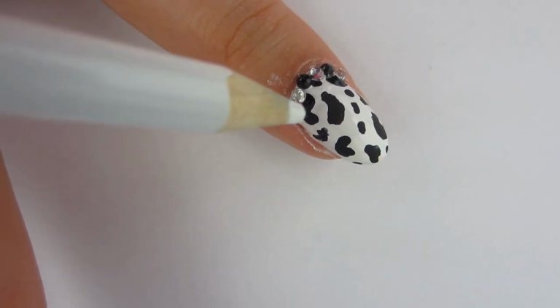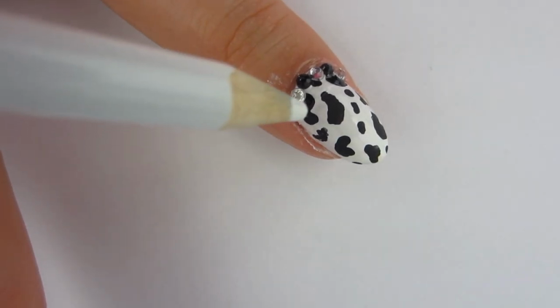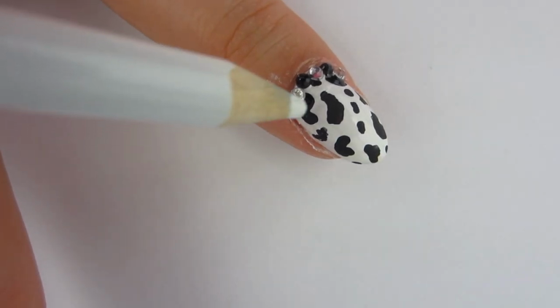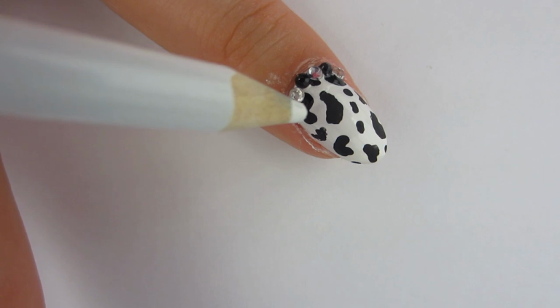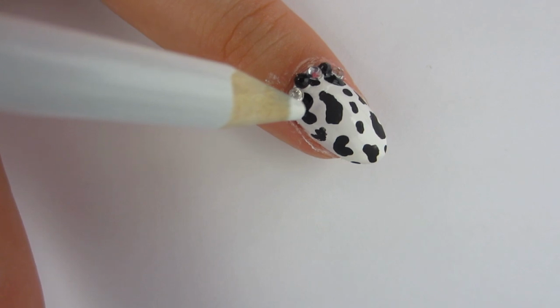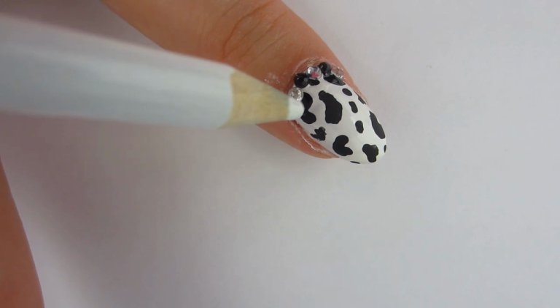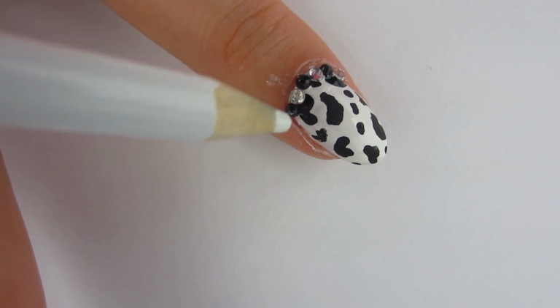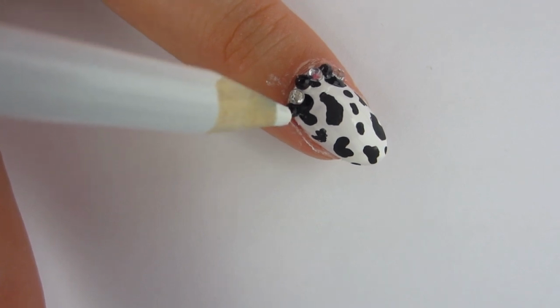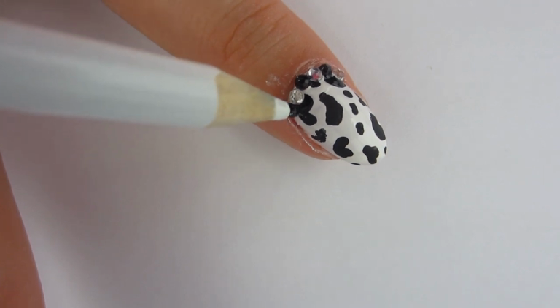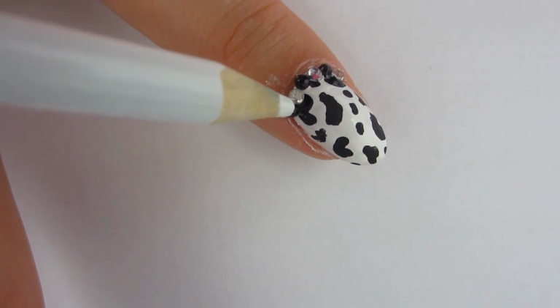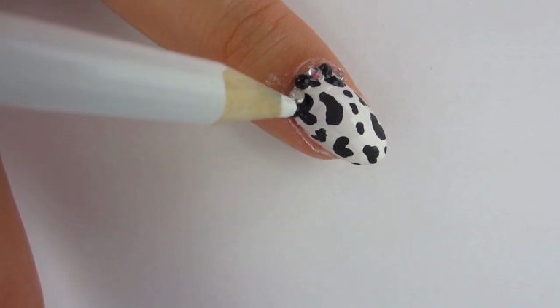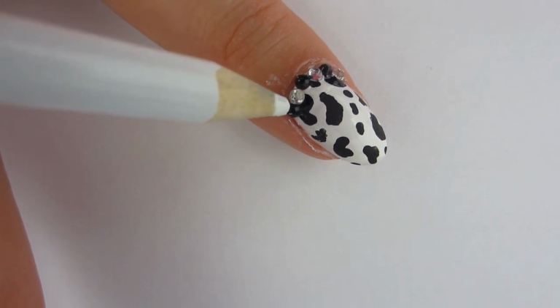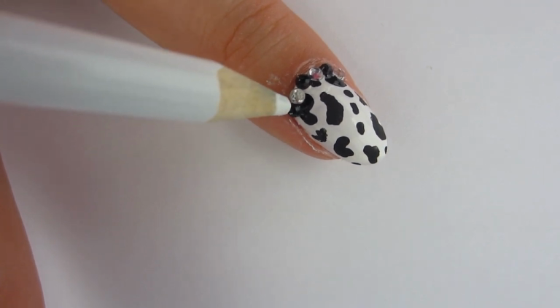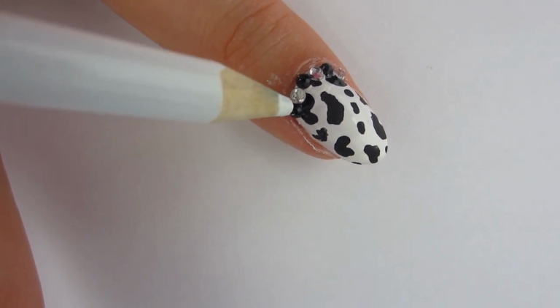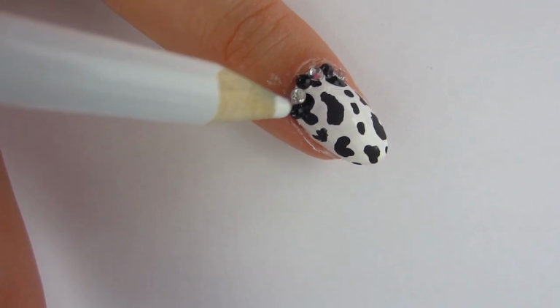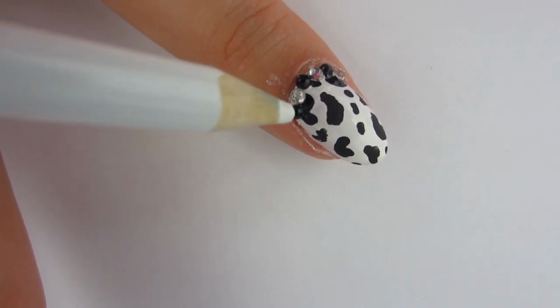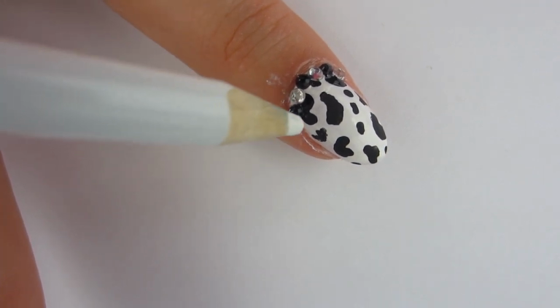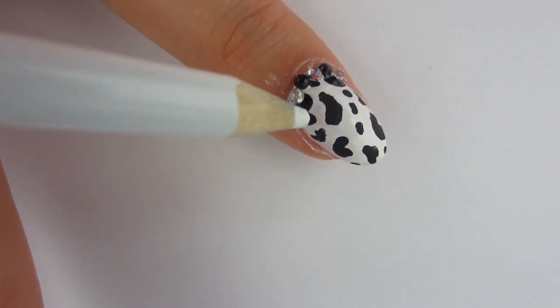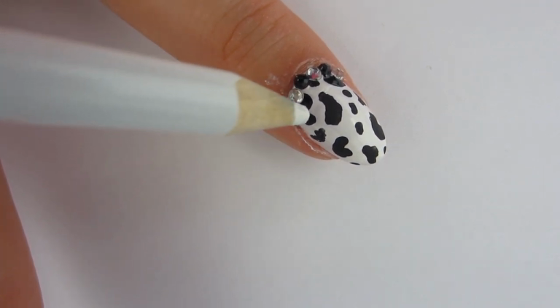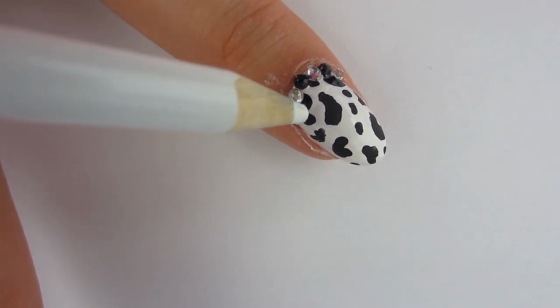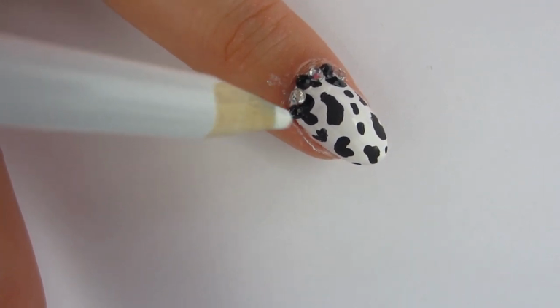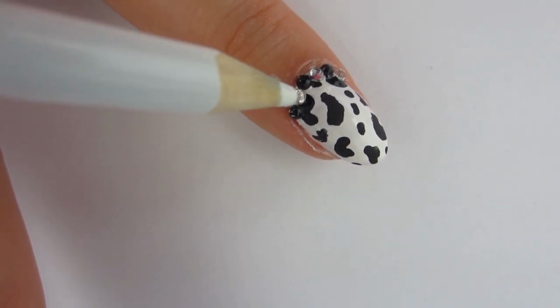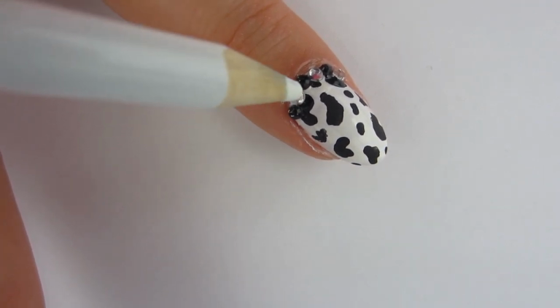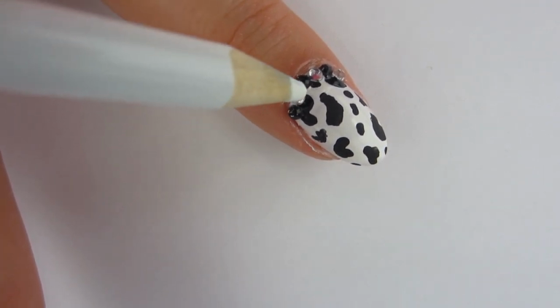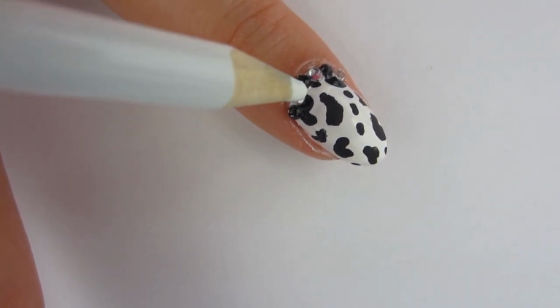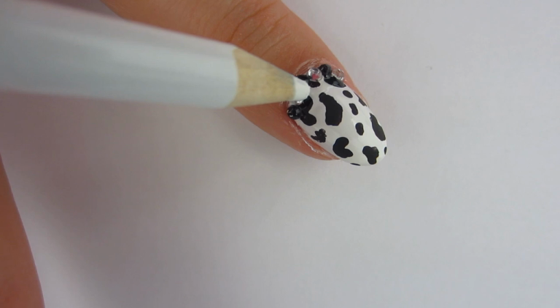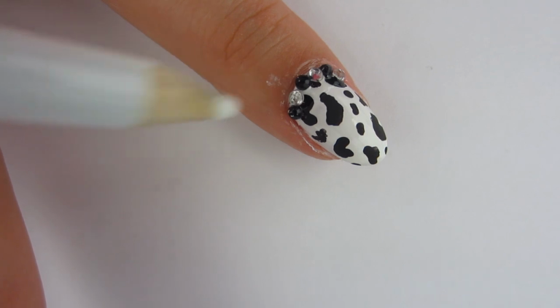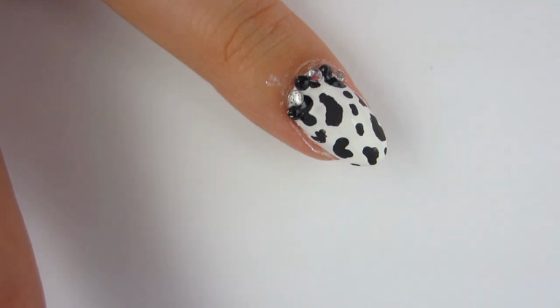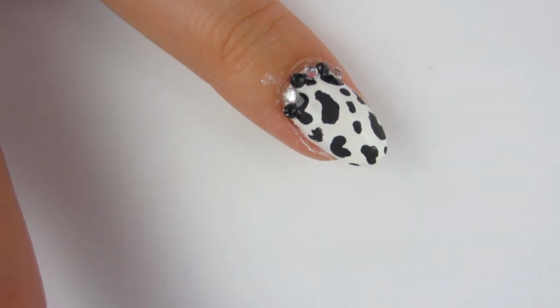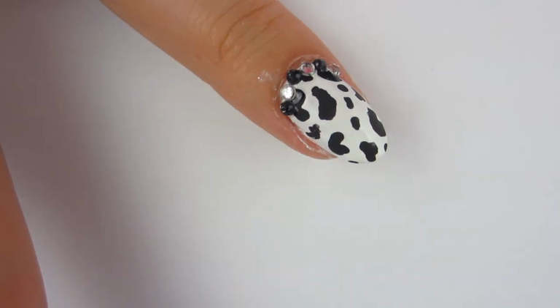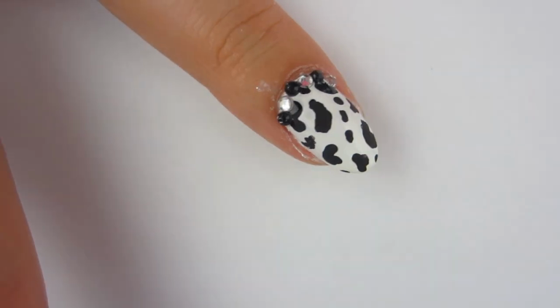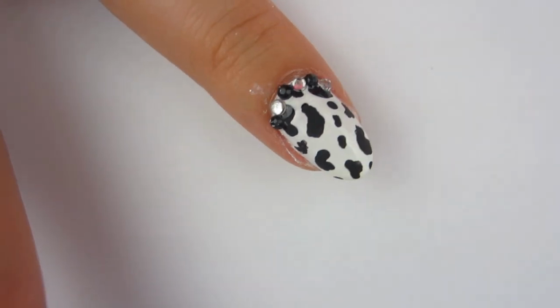You guys can tell me down in the comment section below if you've done cow nails and what you think of these cow nails. I think they're turning out swell.